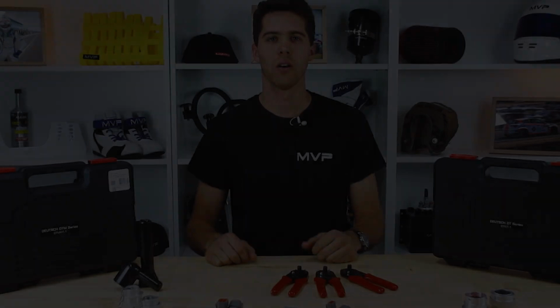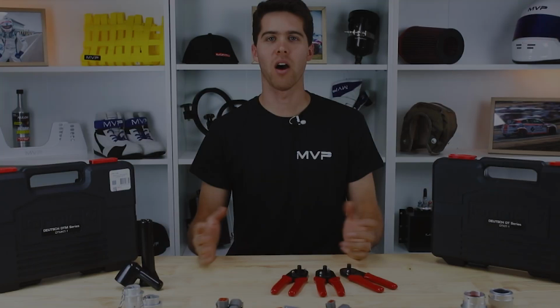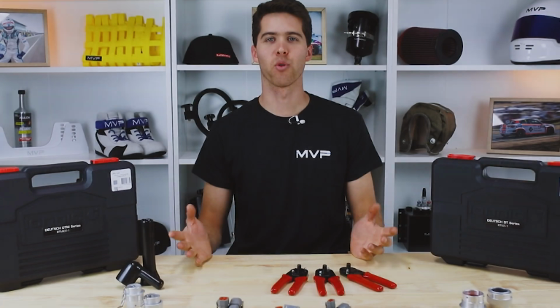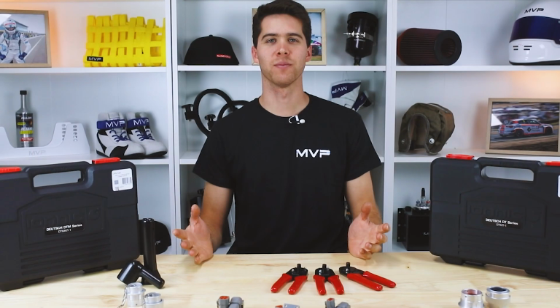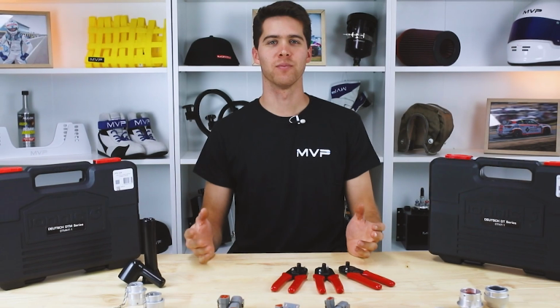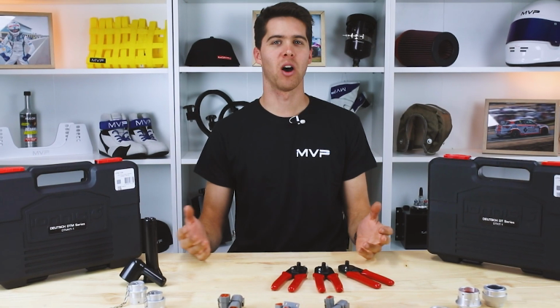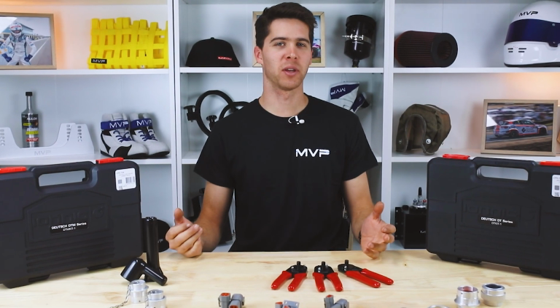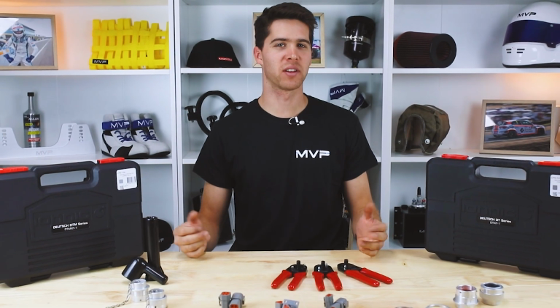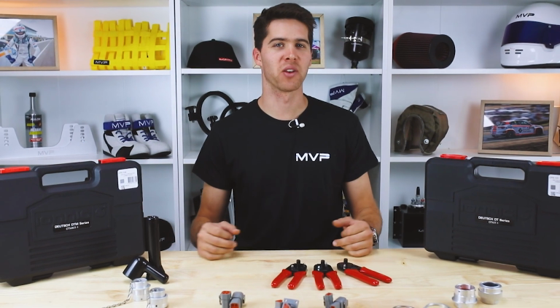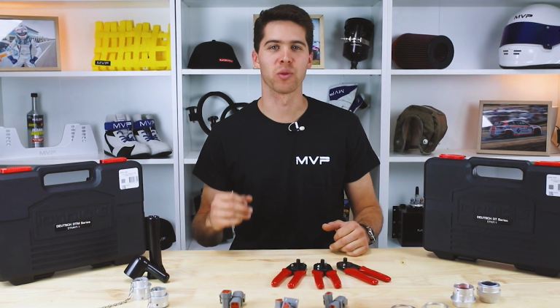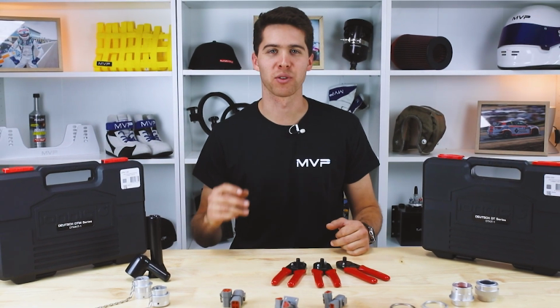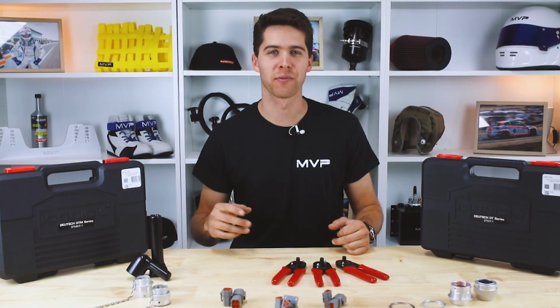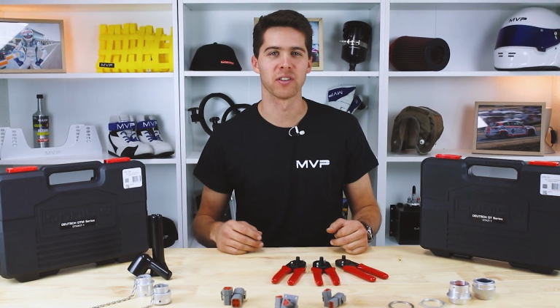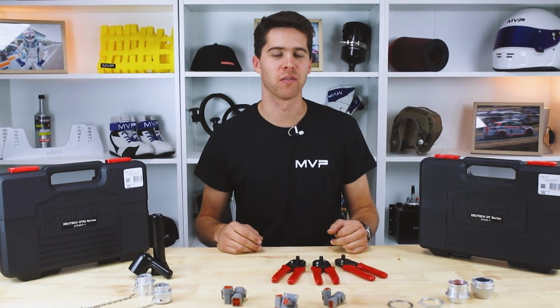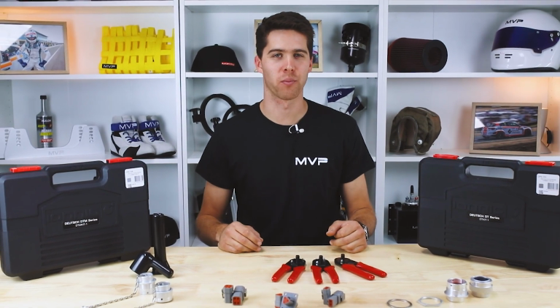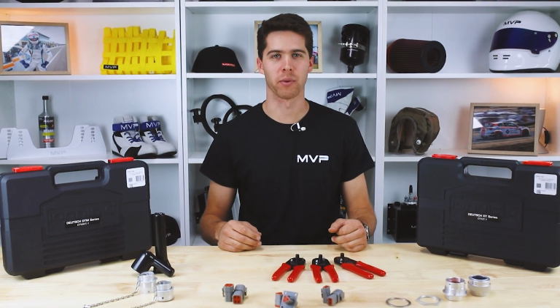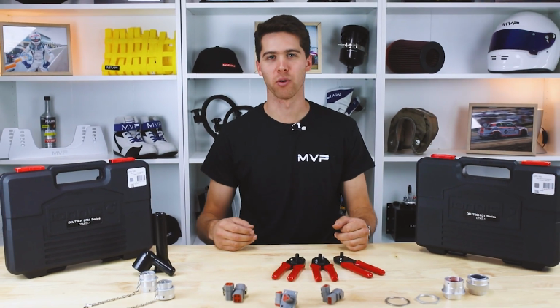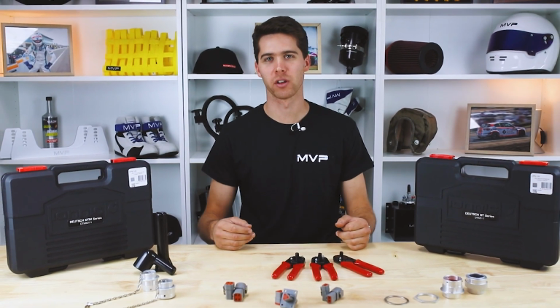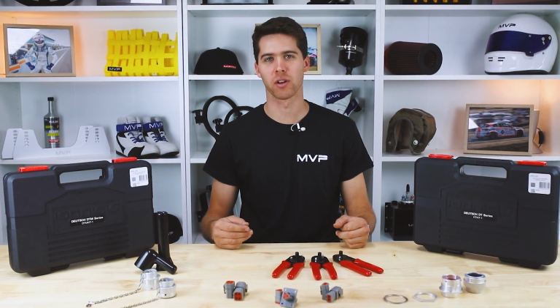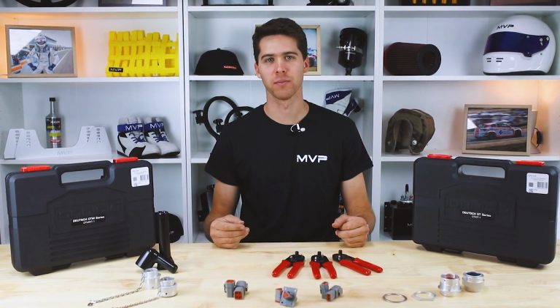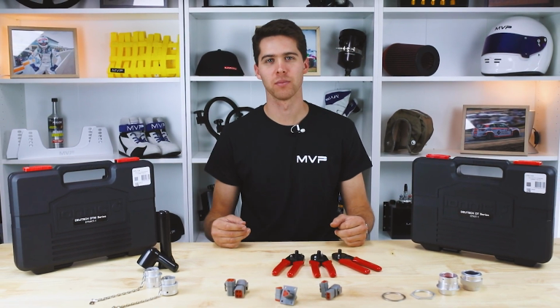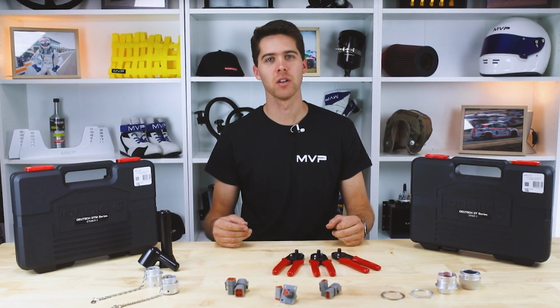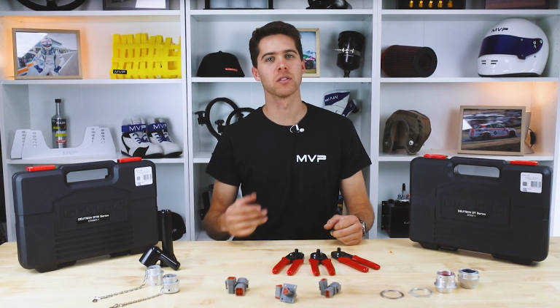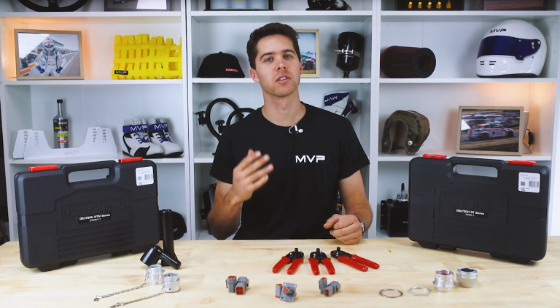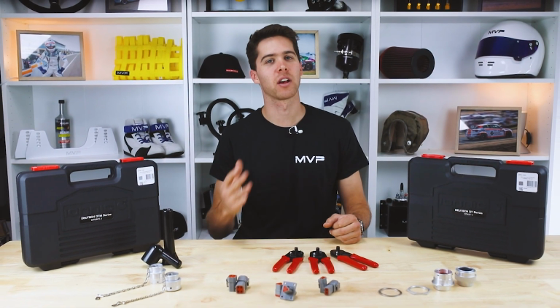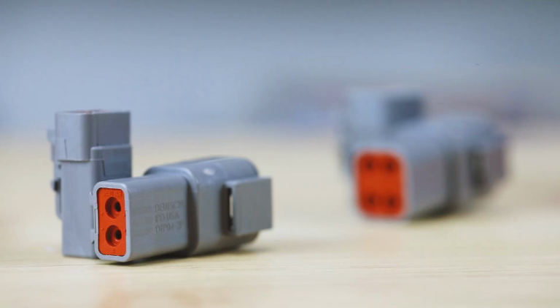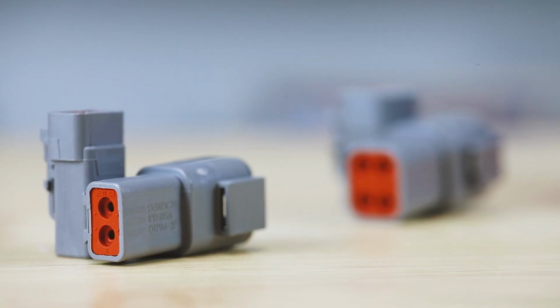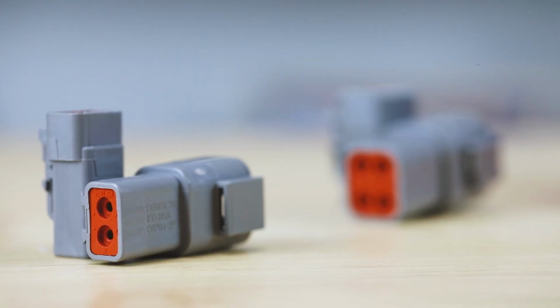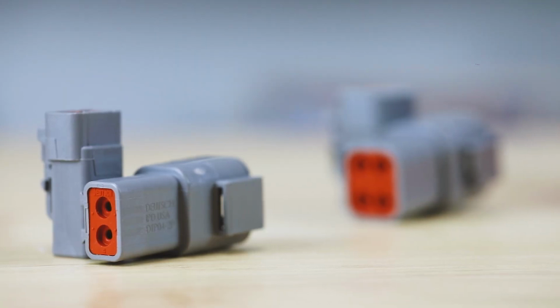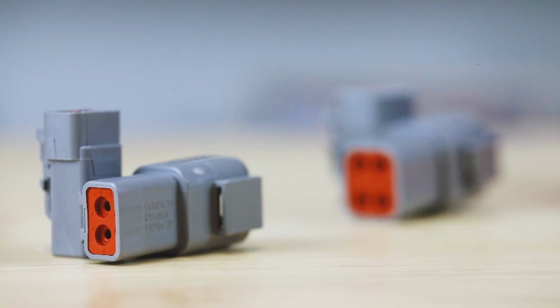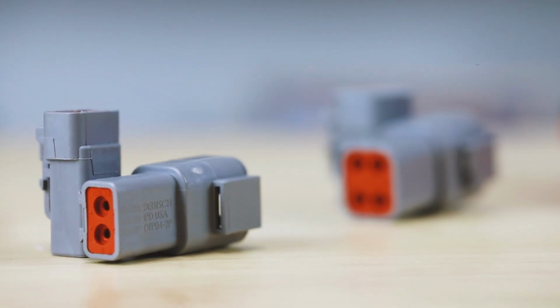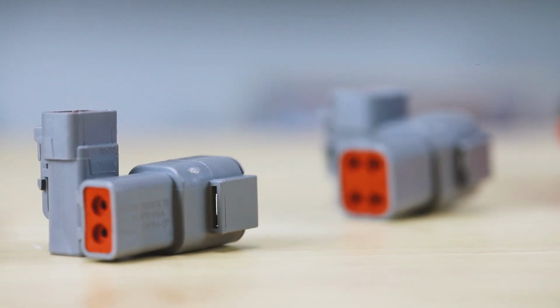Hi everyone, I'm here today with my good friends from Premier Autotrade to discuss their Deutsch Connector range.